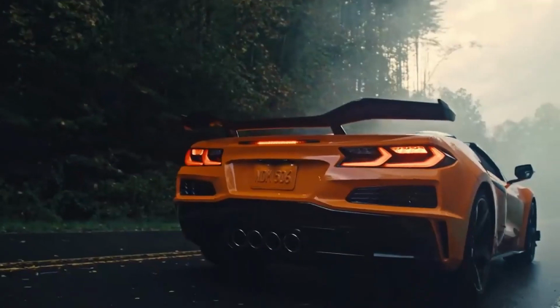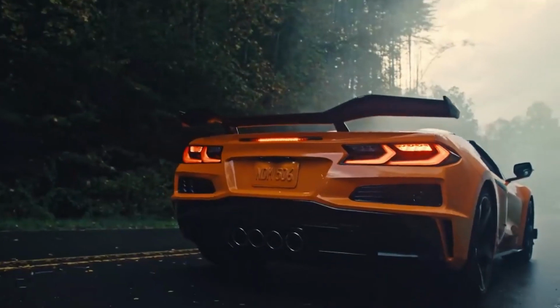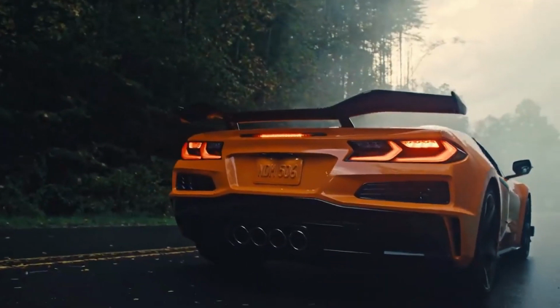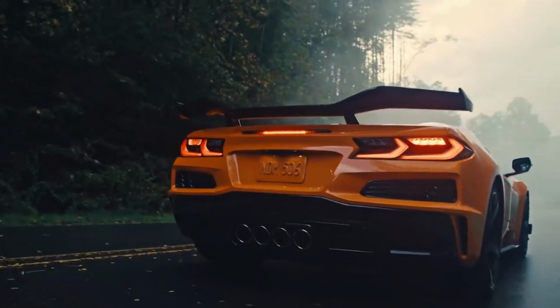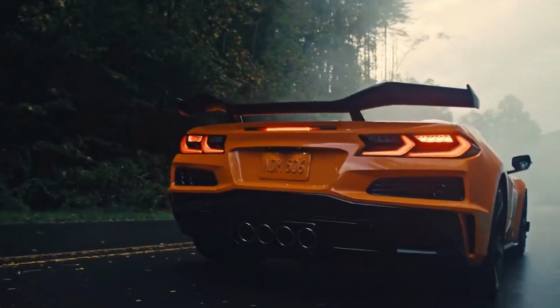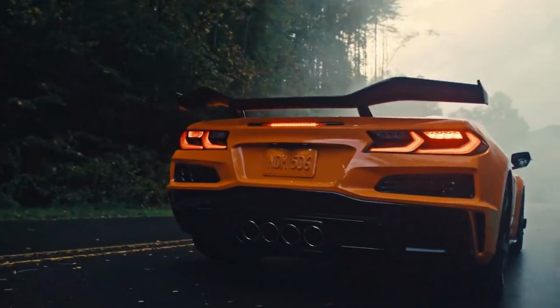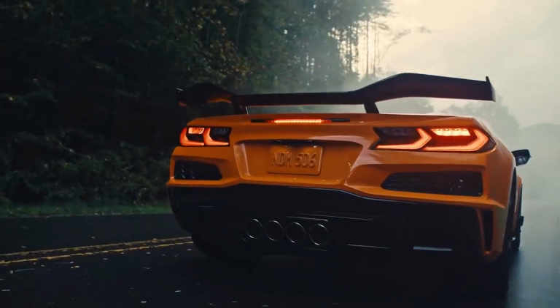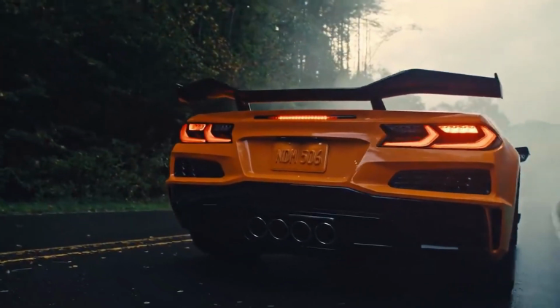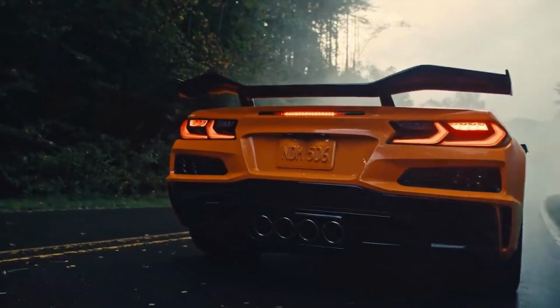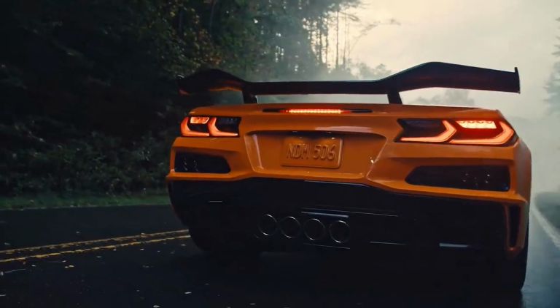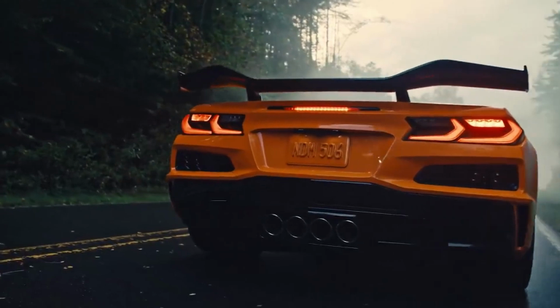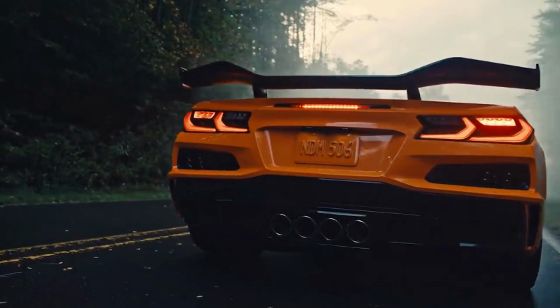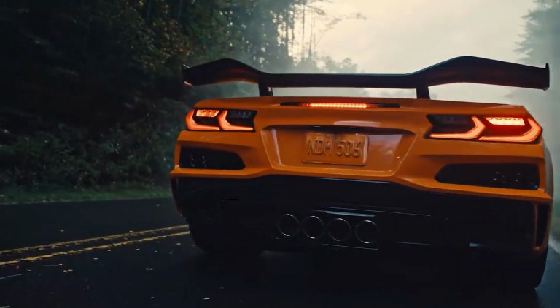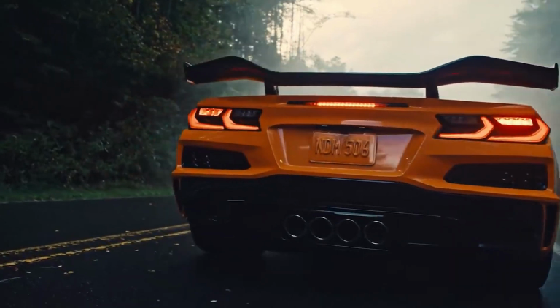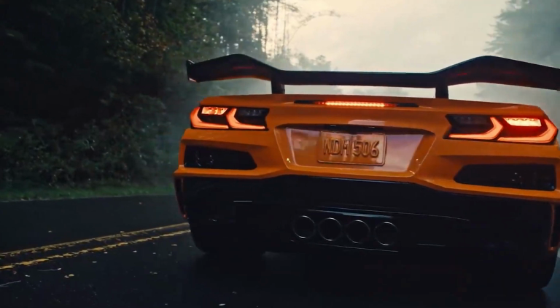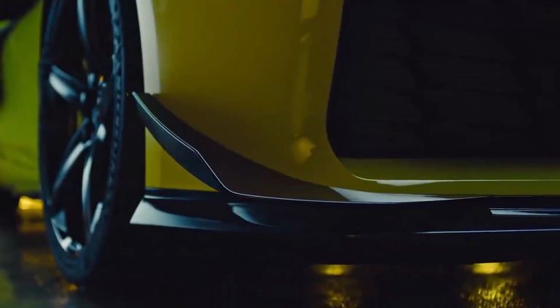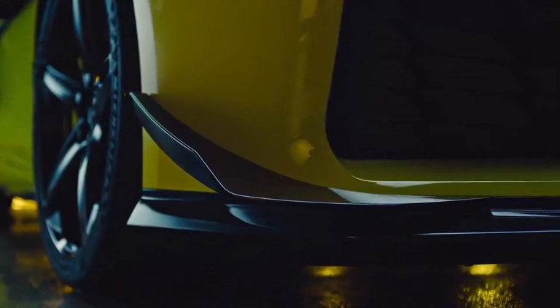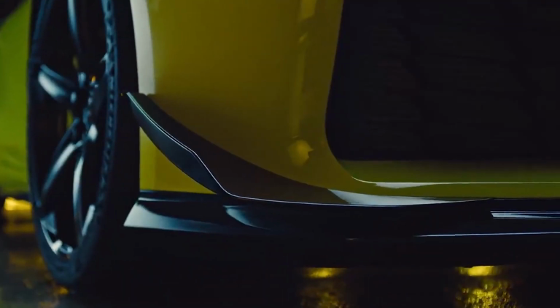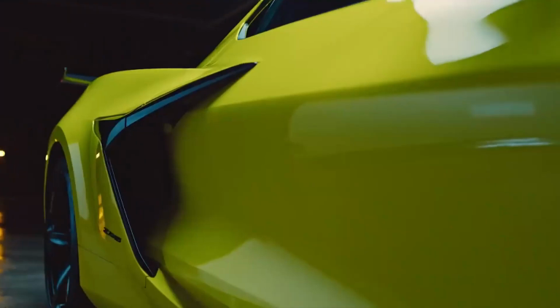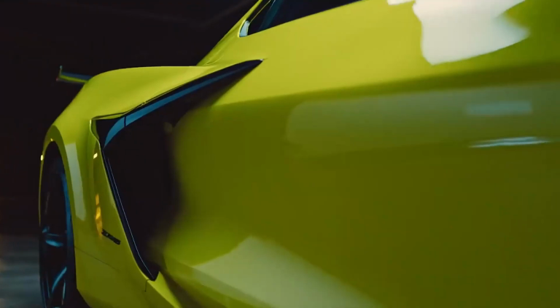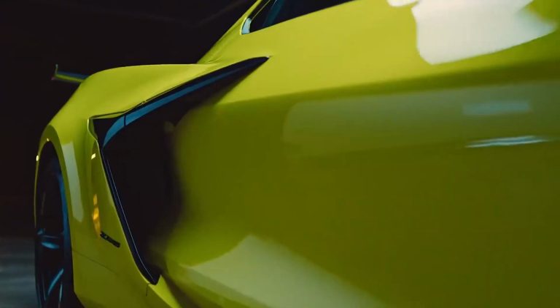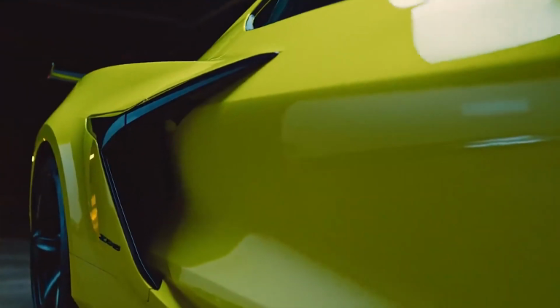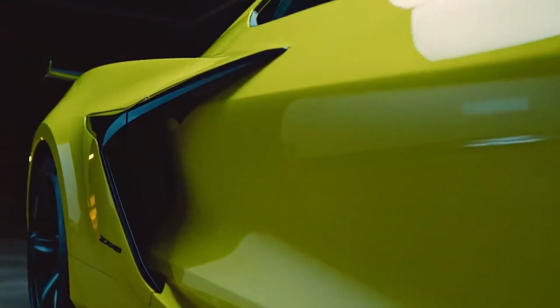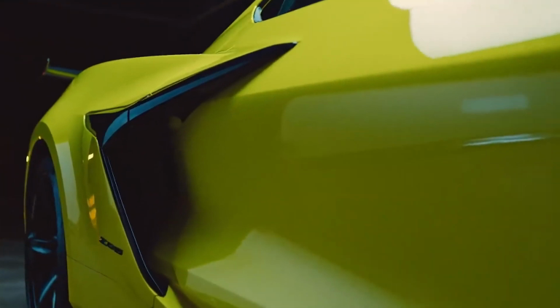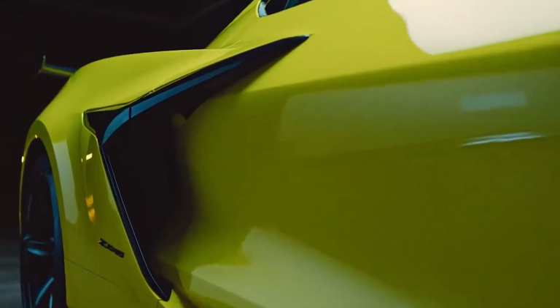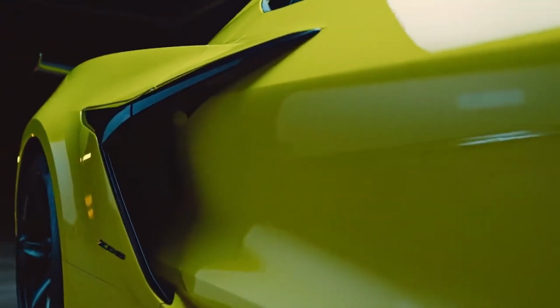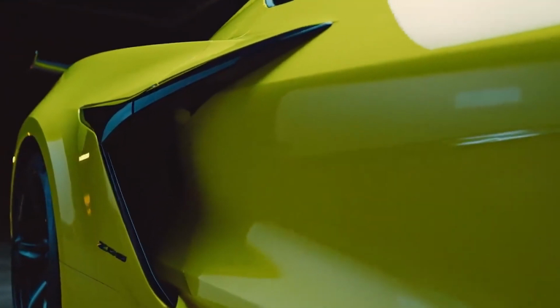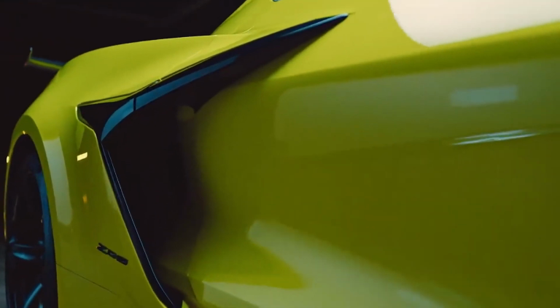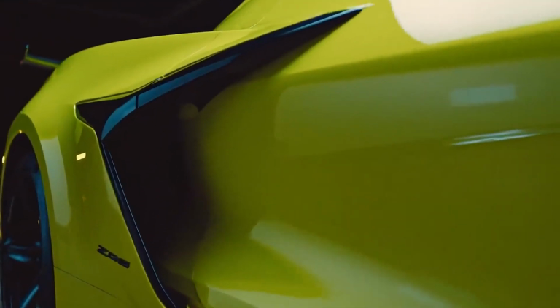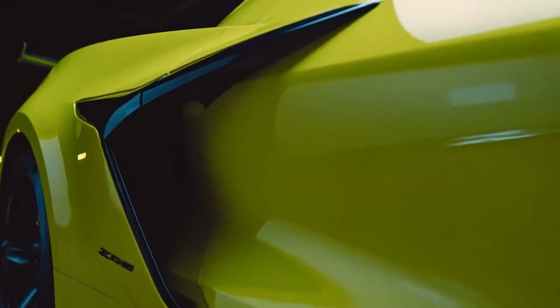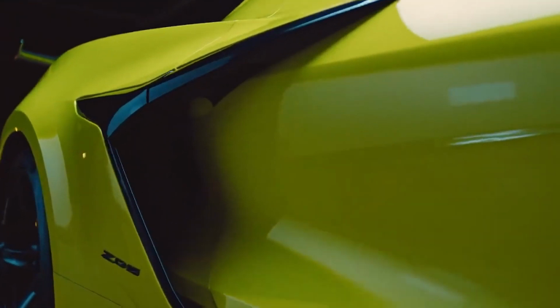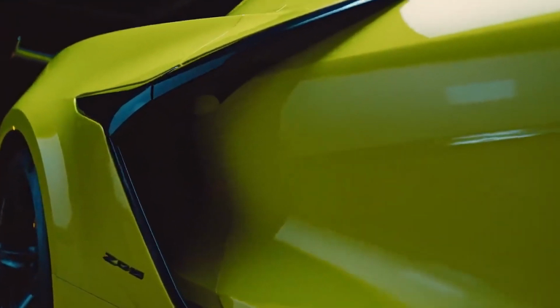The redesigned rear end is wider by 3.6 inches due to massive air intakes on the side.